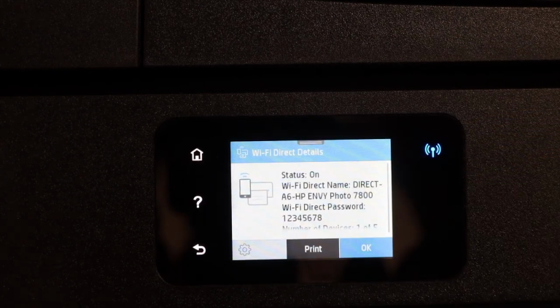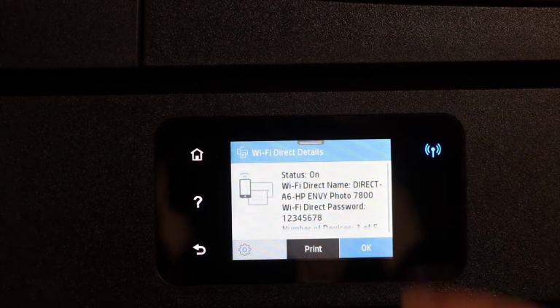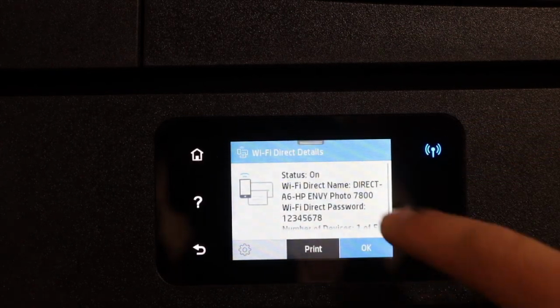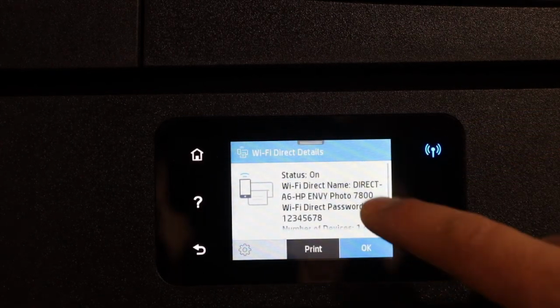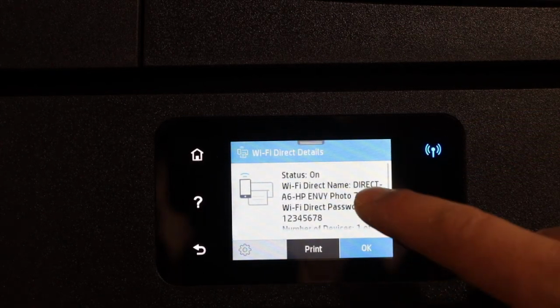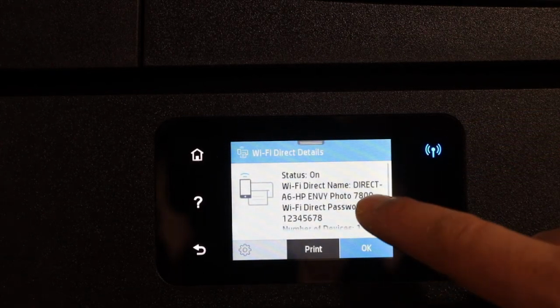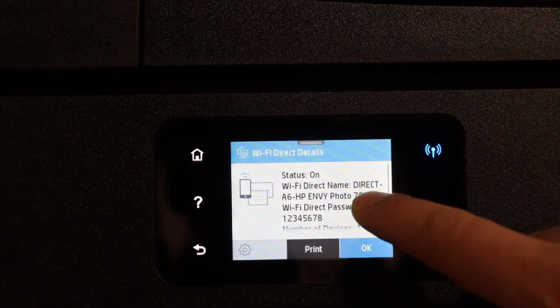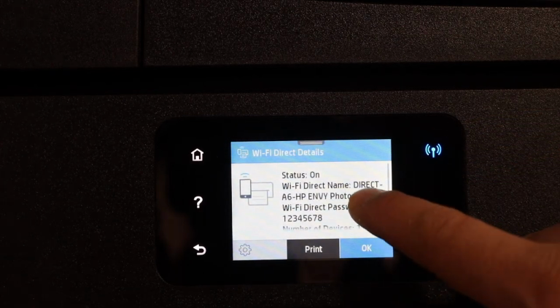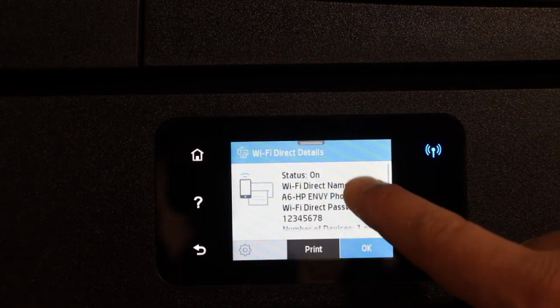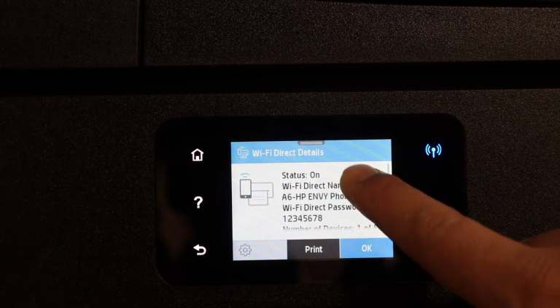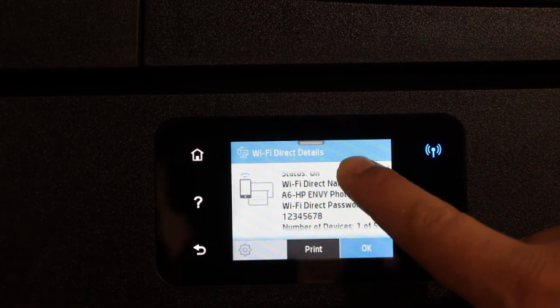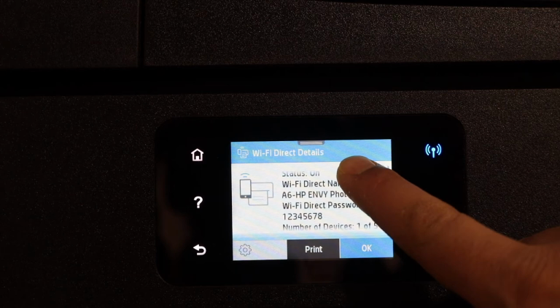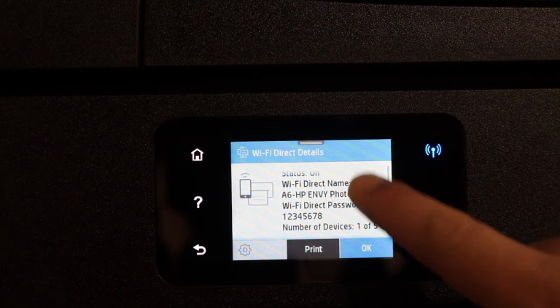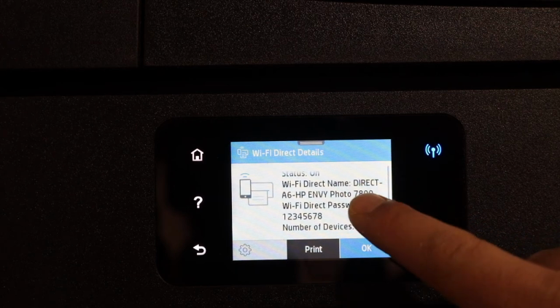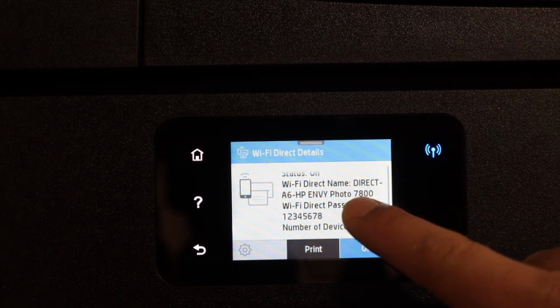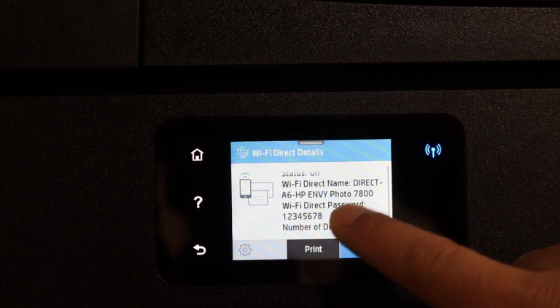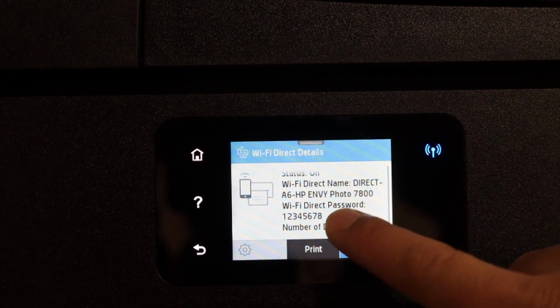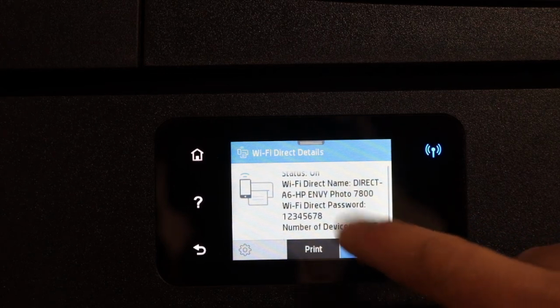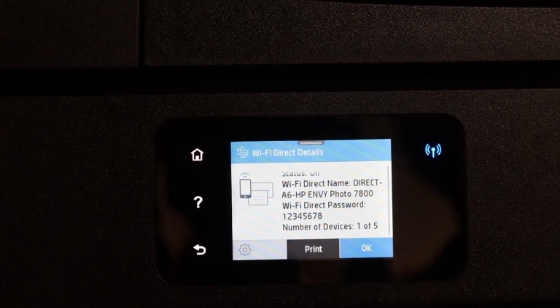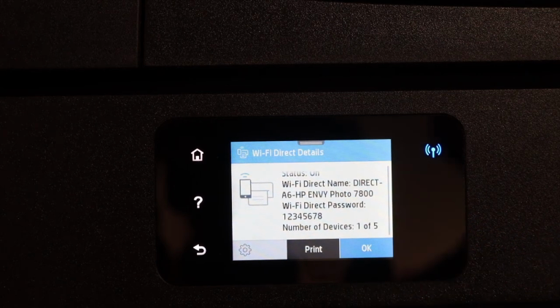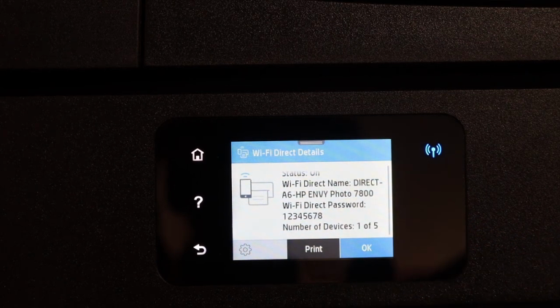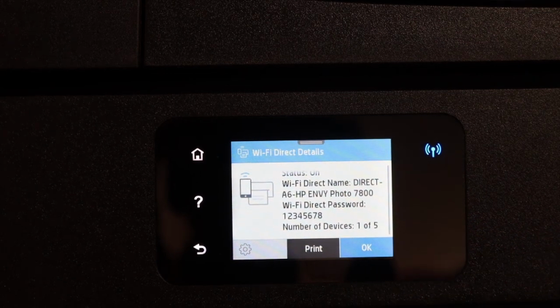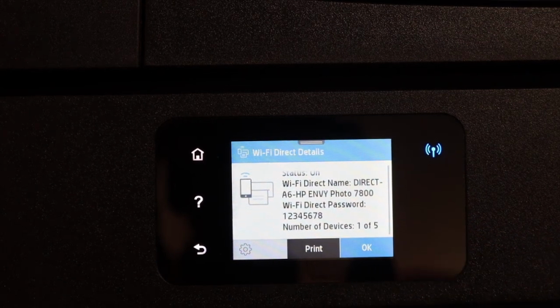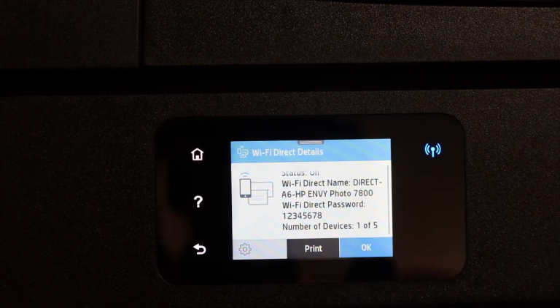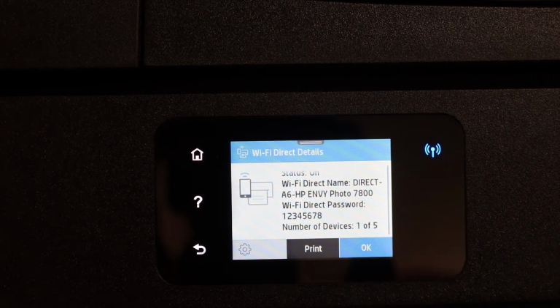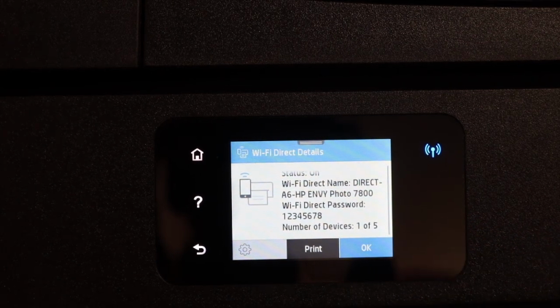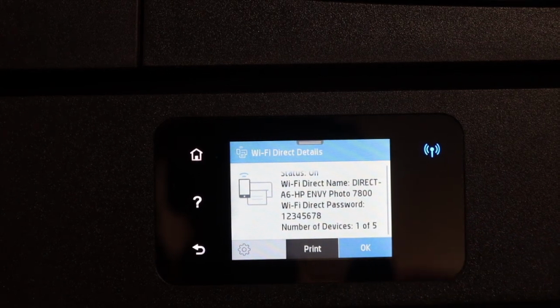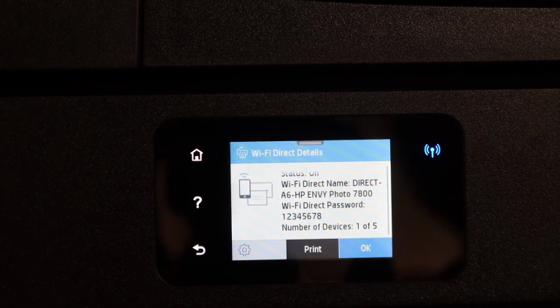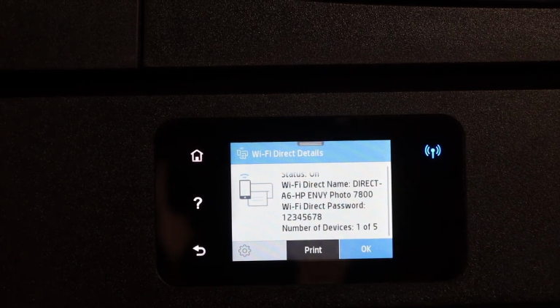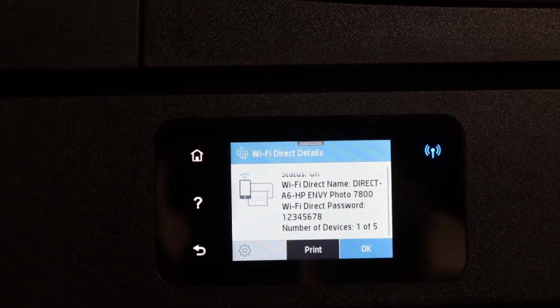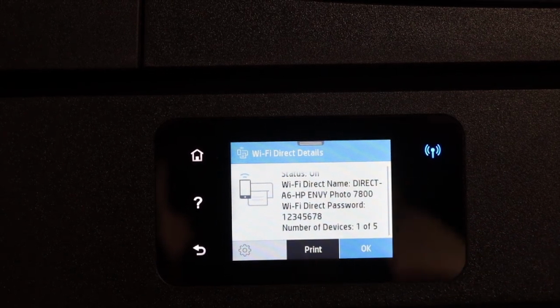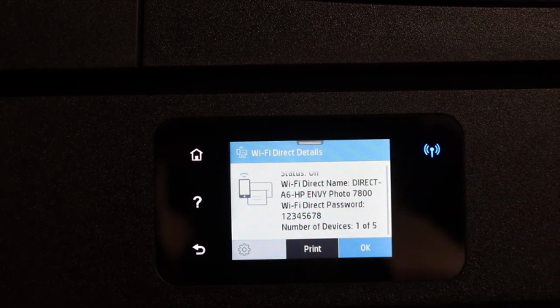You will see the name of your printer's Wi-Fi, and below that is the password. Thanks for watching.